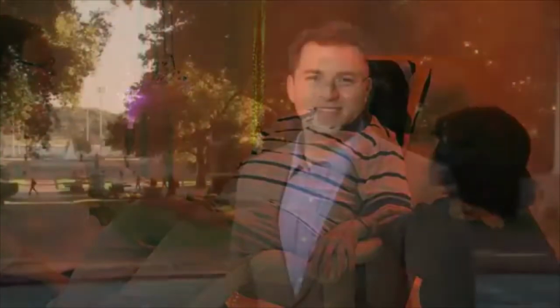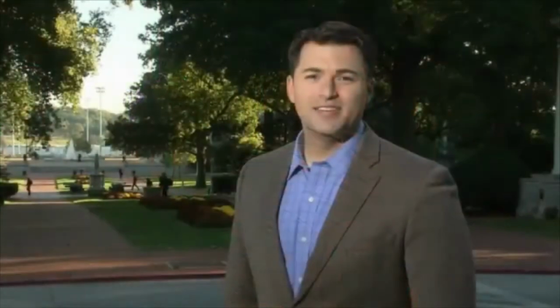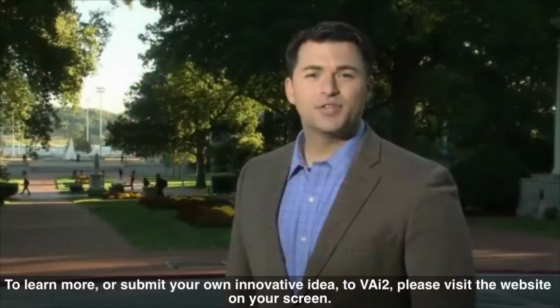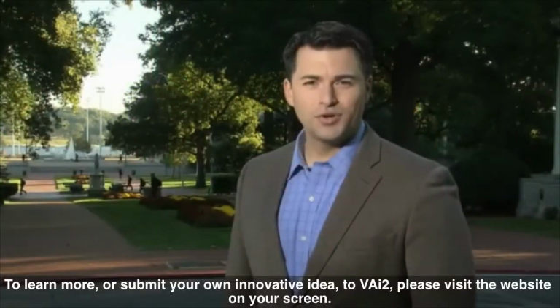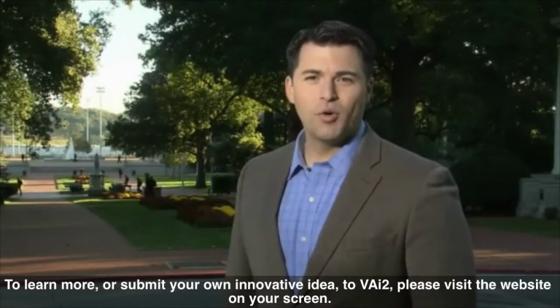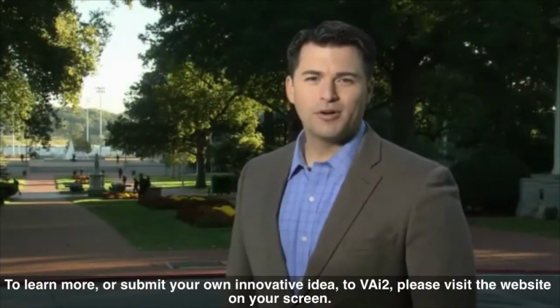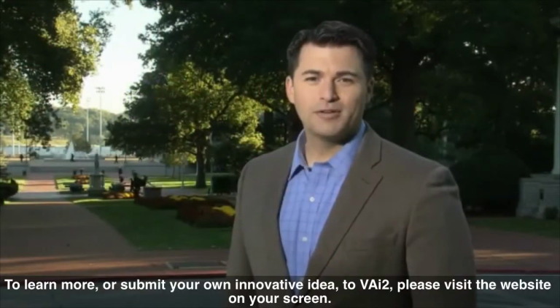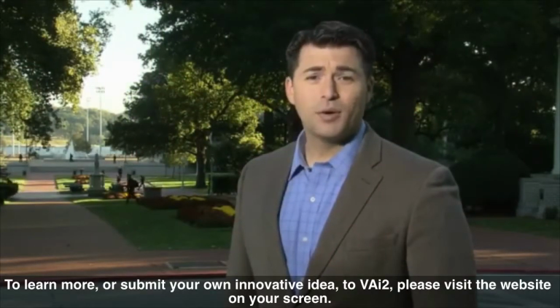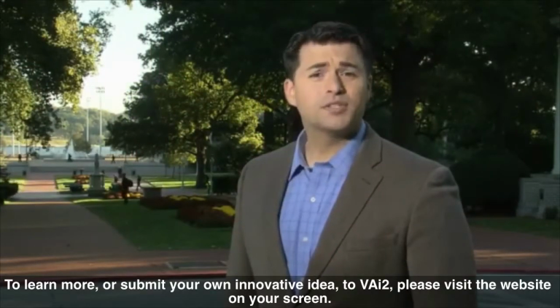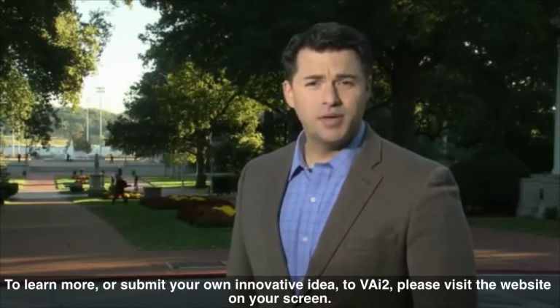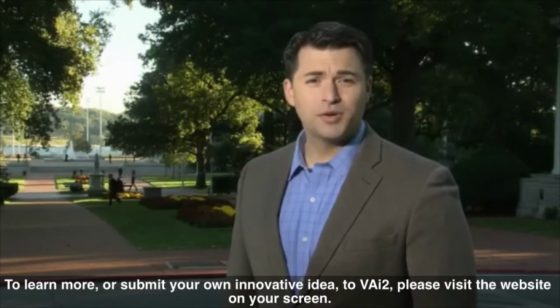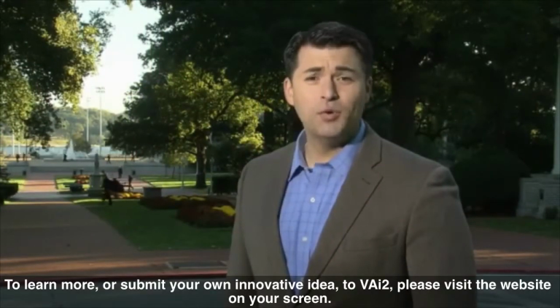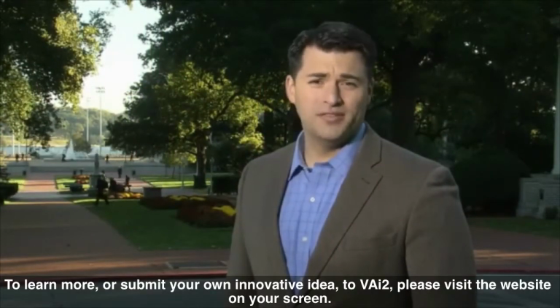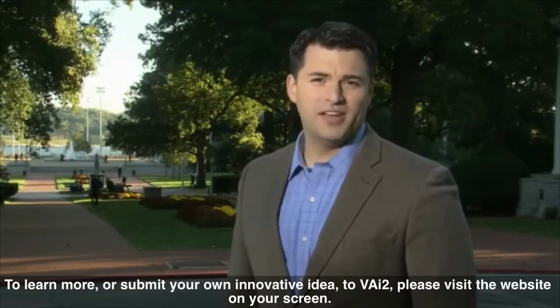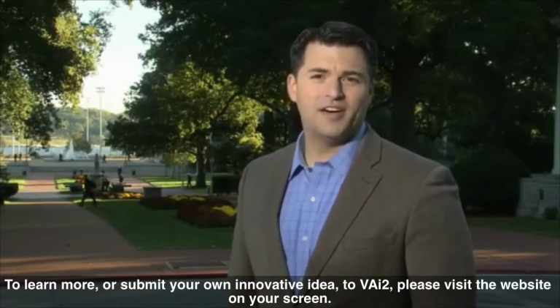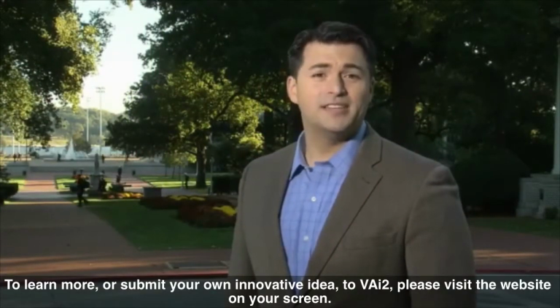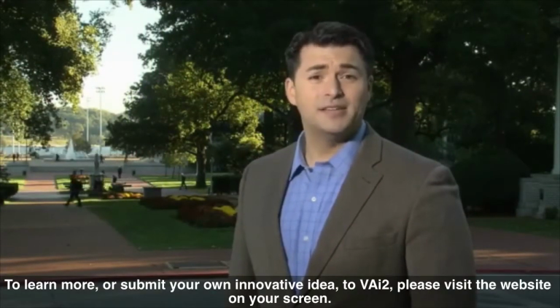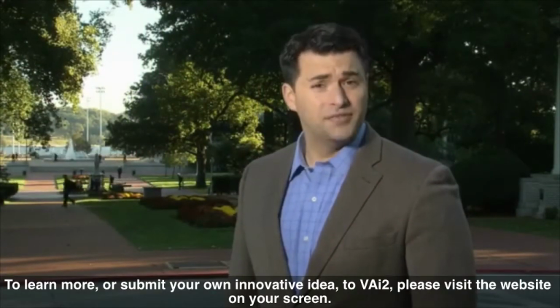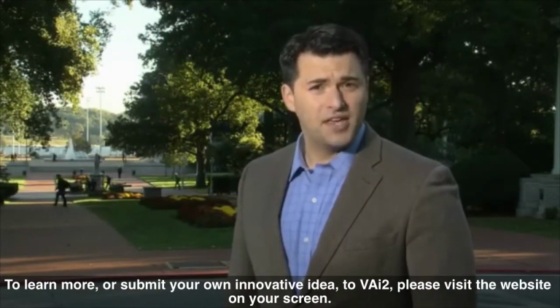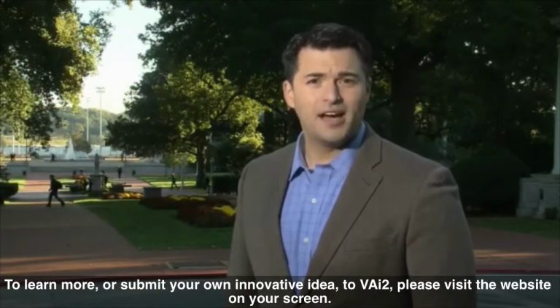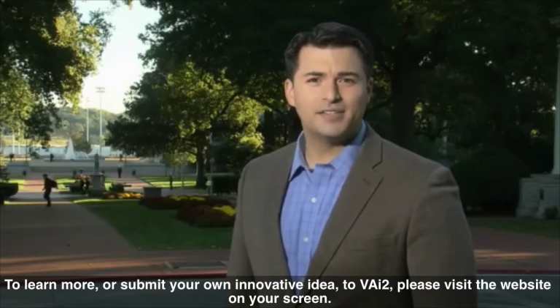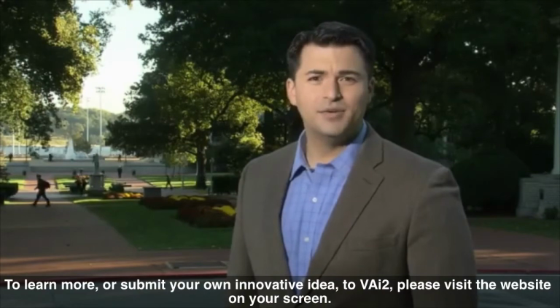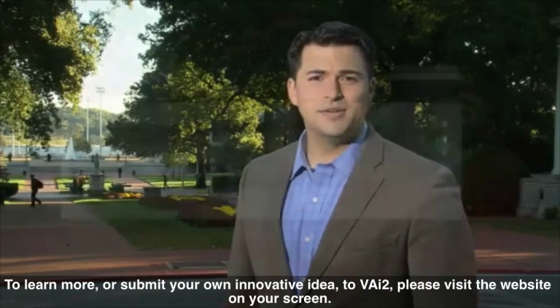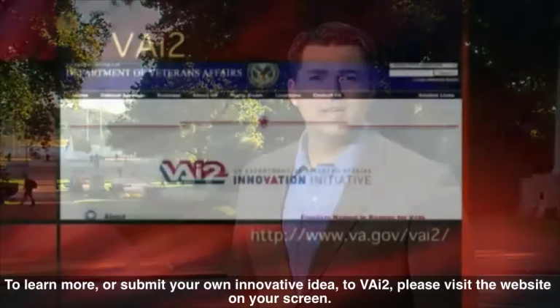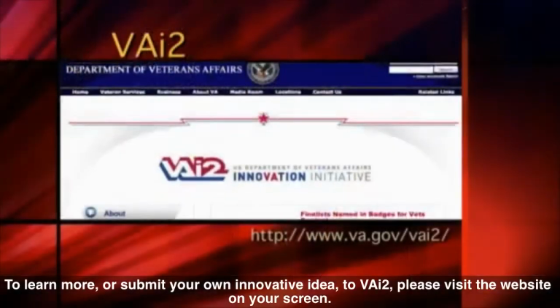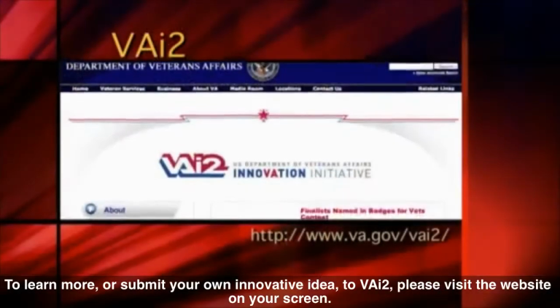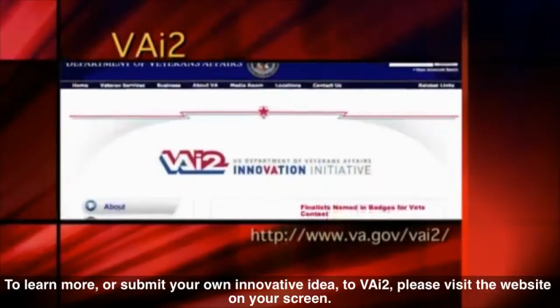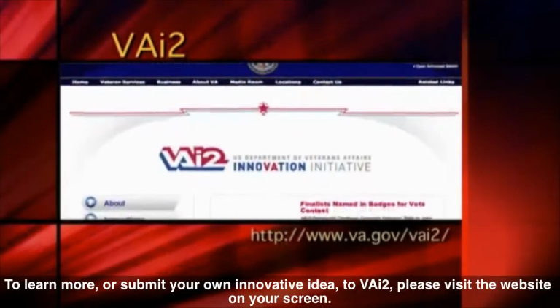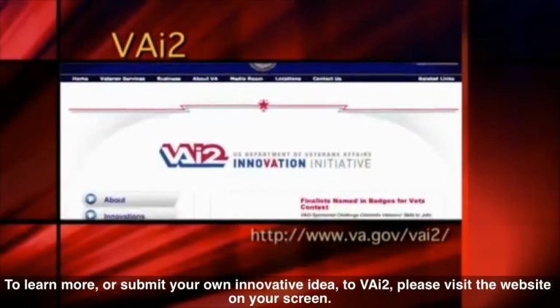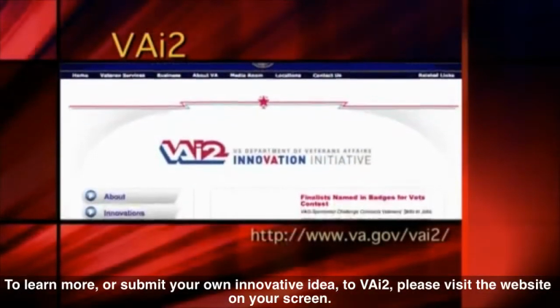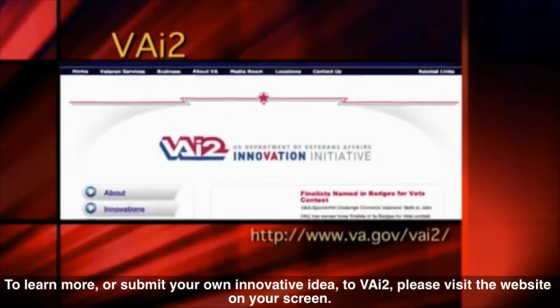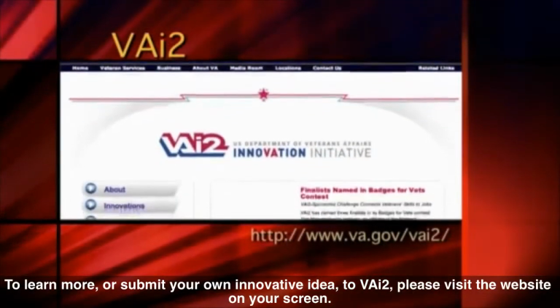To learn more or submit your own innovative idea to VAI2, please visit the website on your screen.